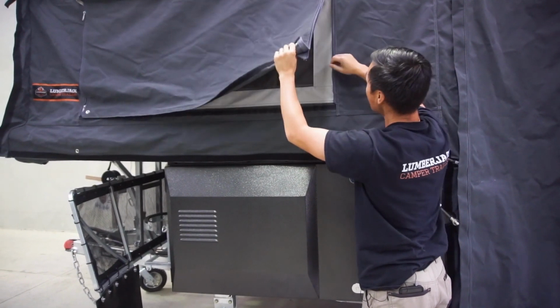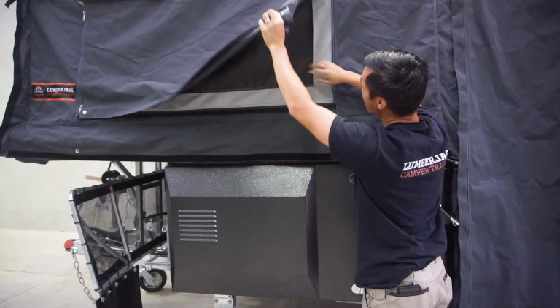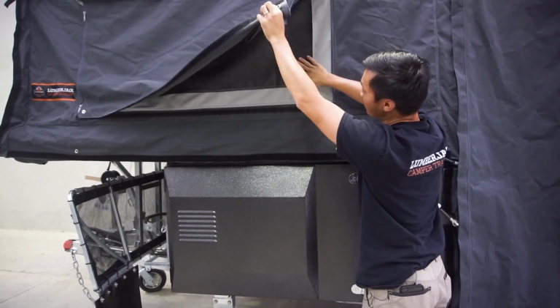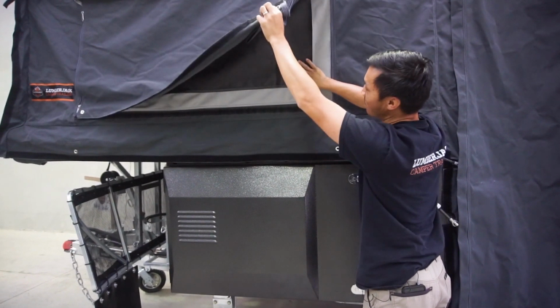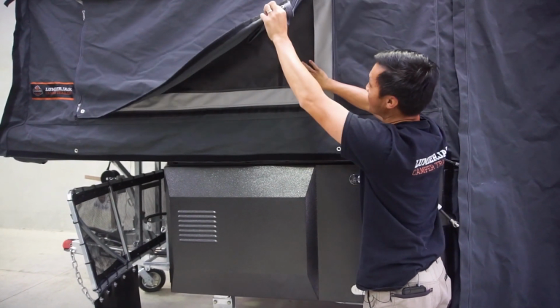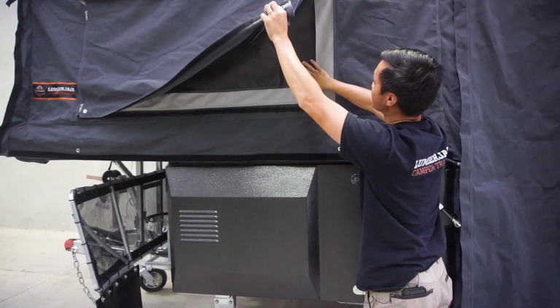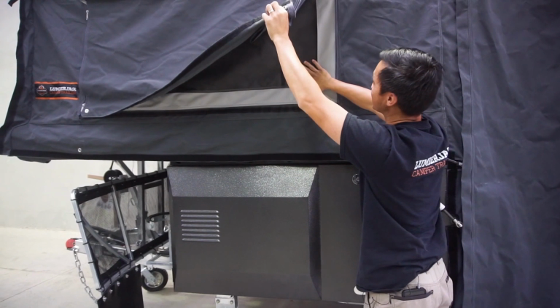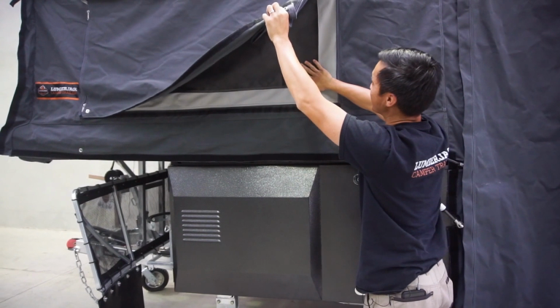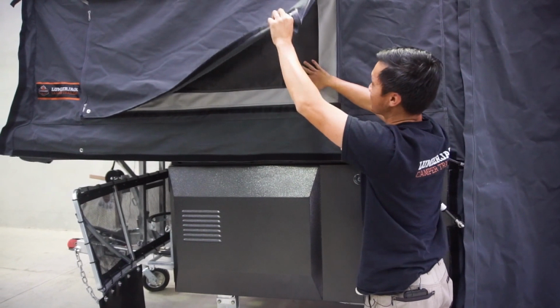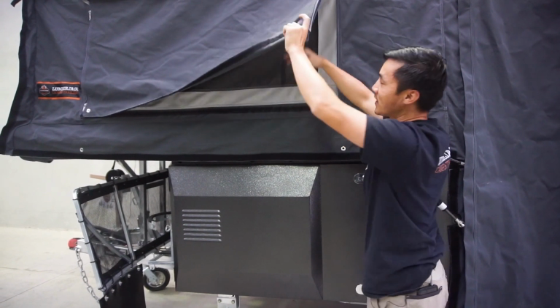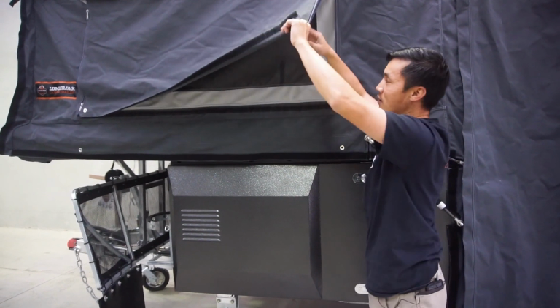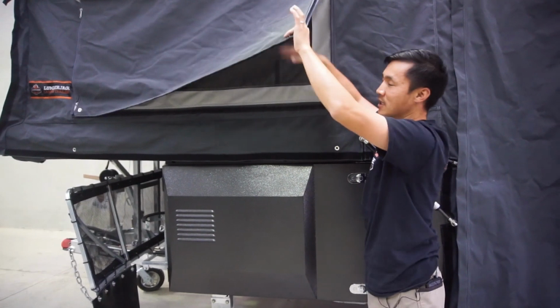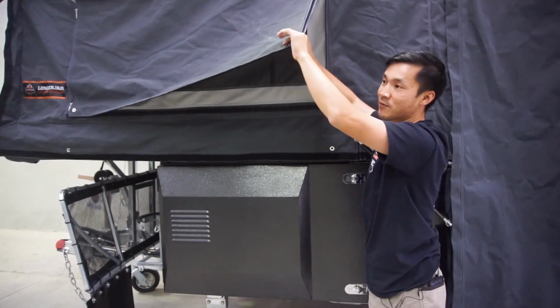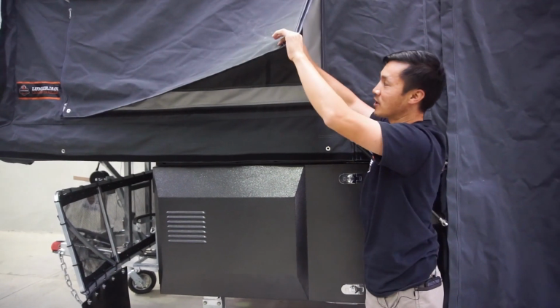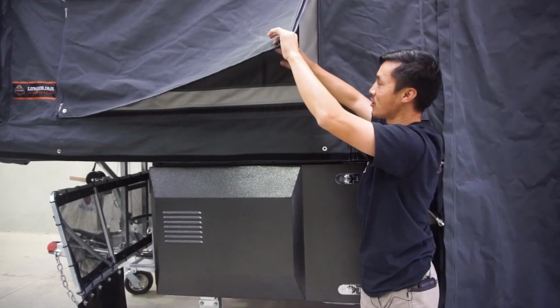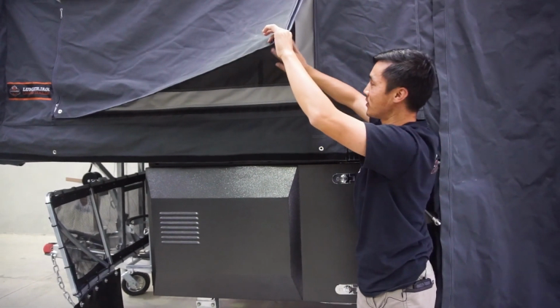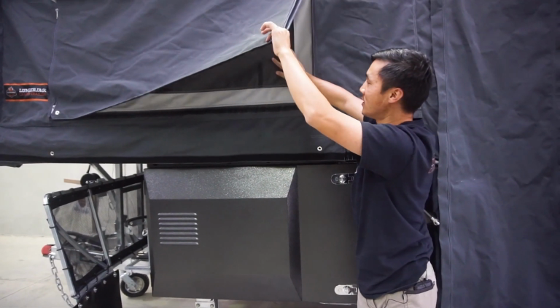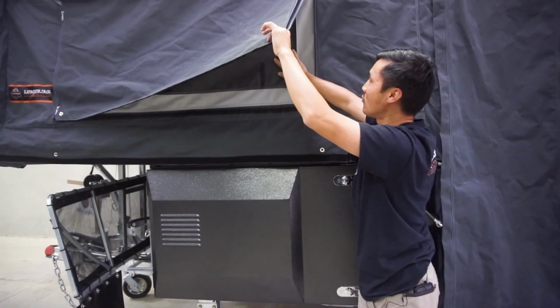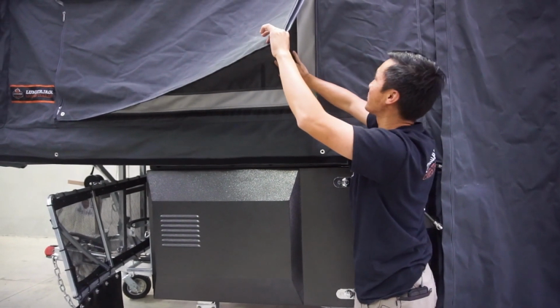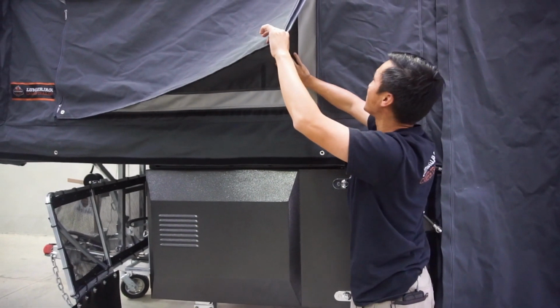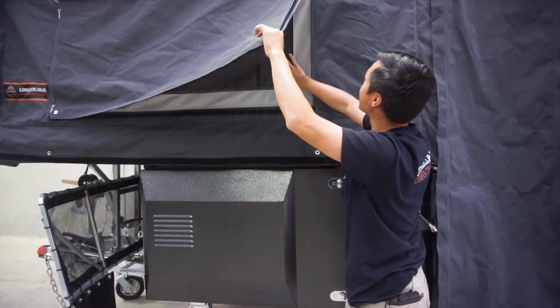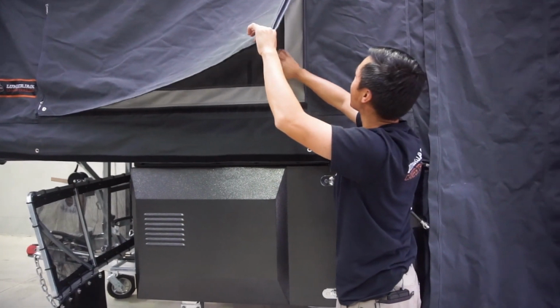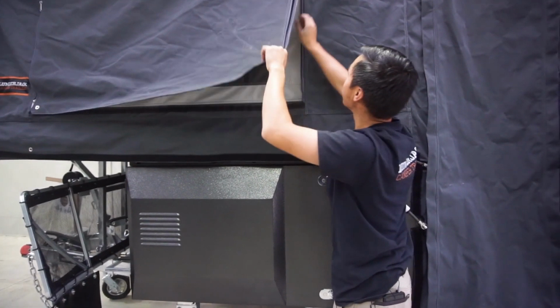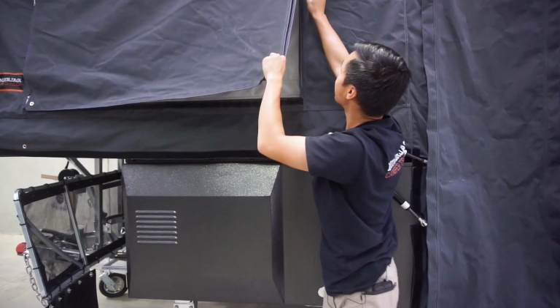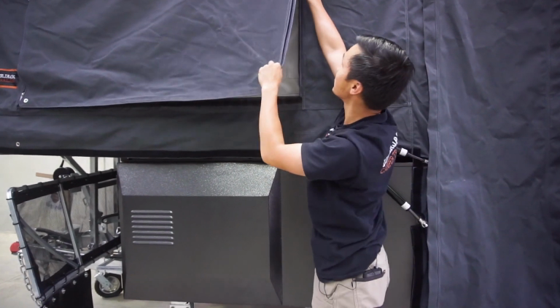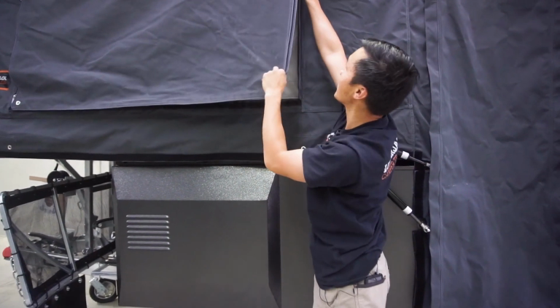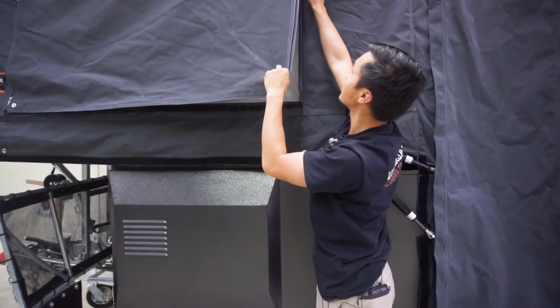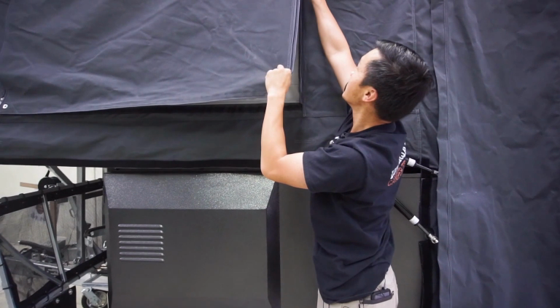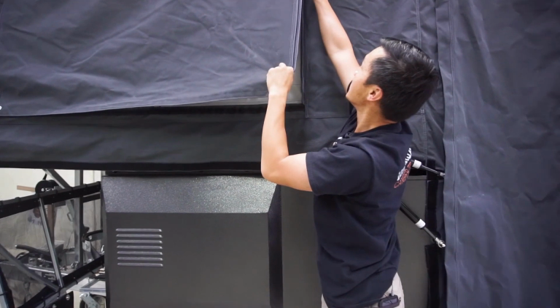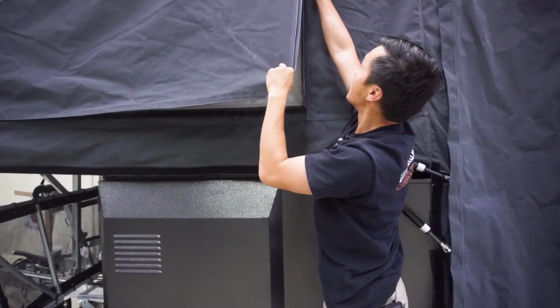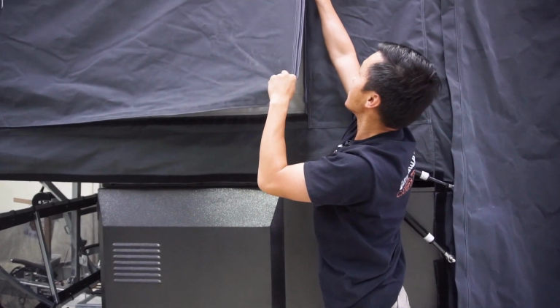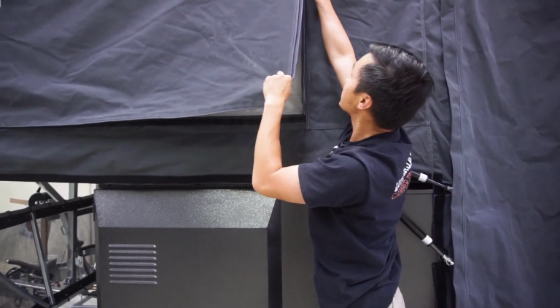We also have got the blinds on the inside as well. So at night, you can leave the windows open, roll up your blinds inside, and you have to do them out on the outside too.